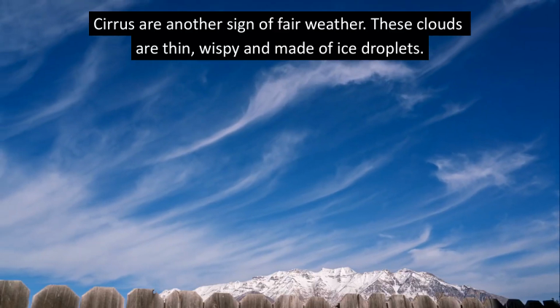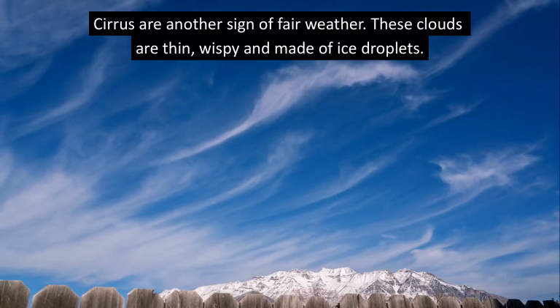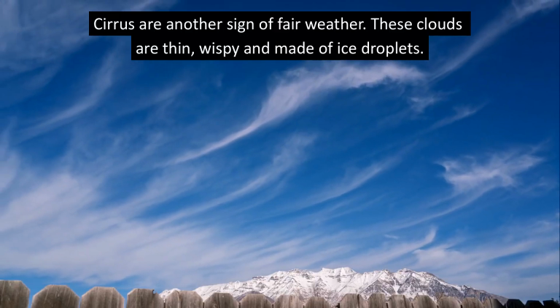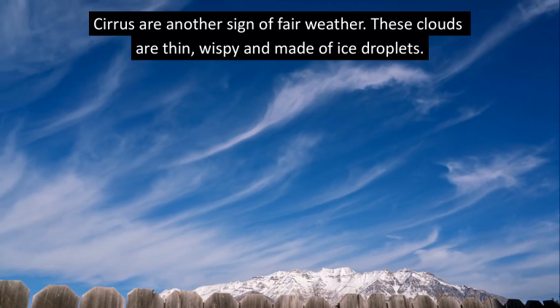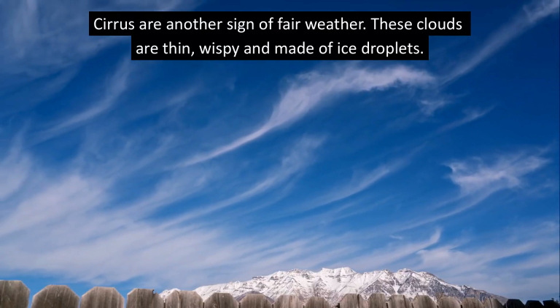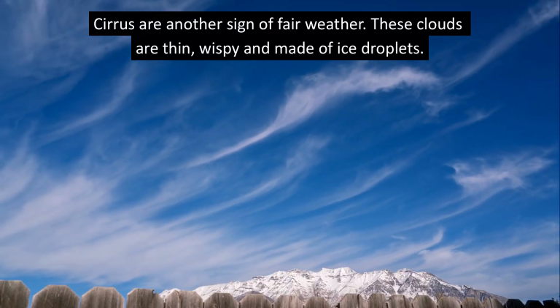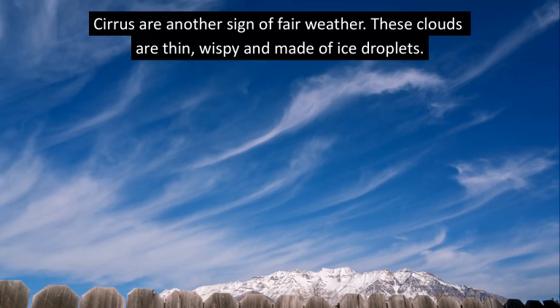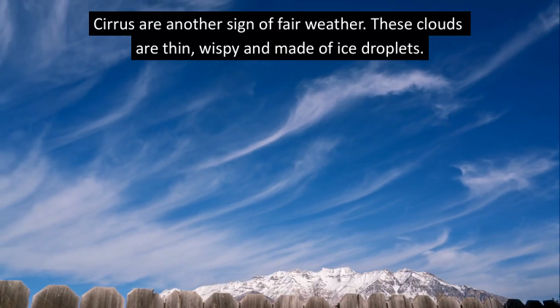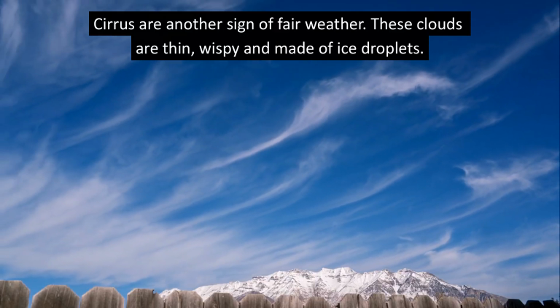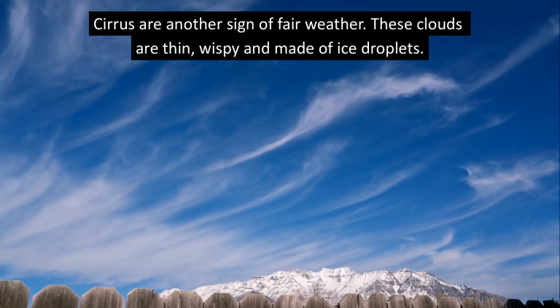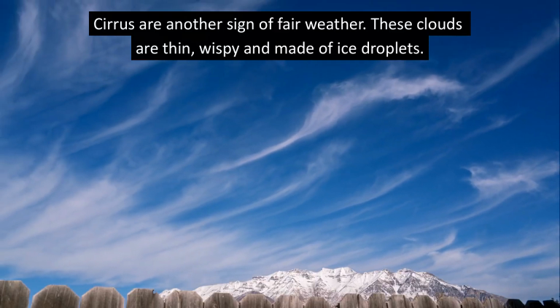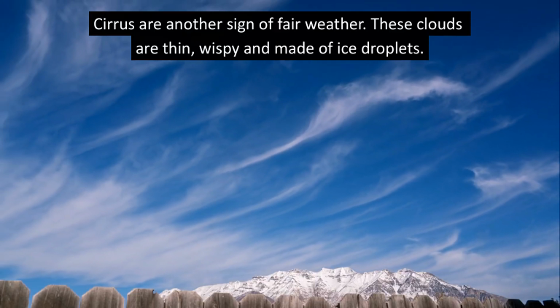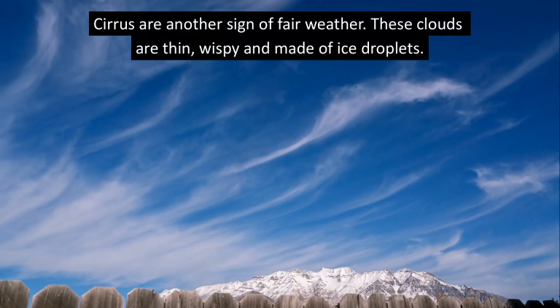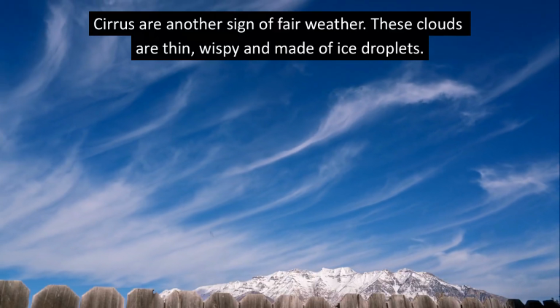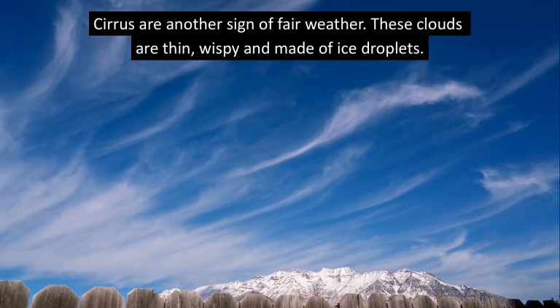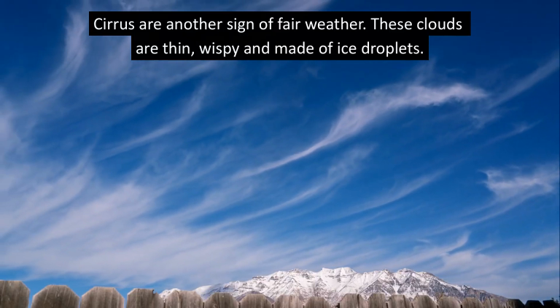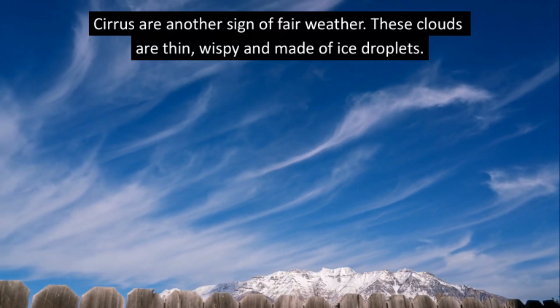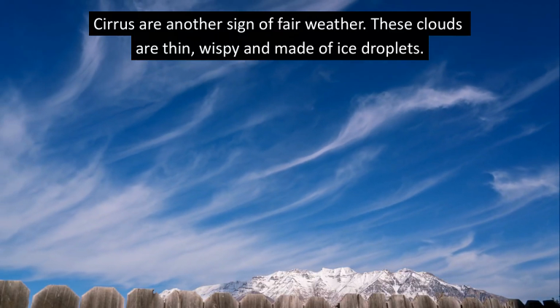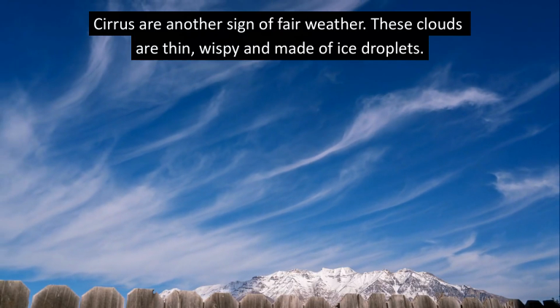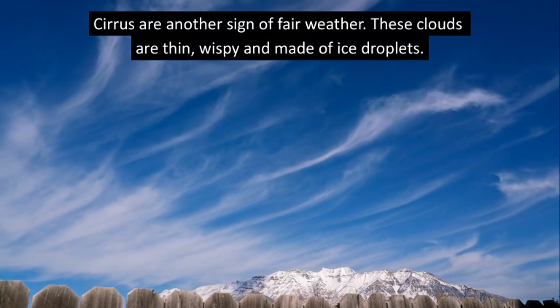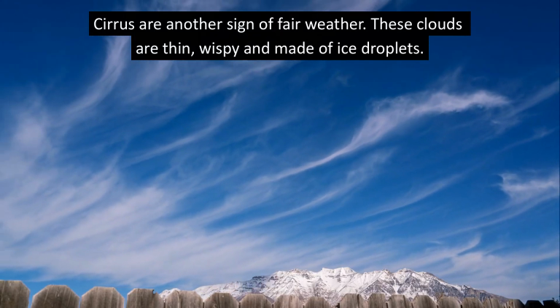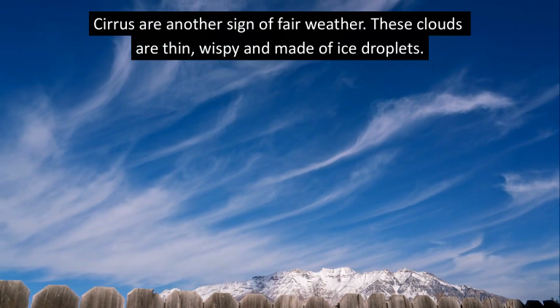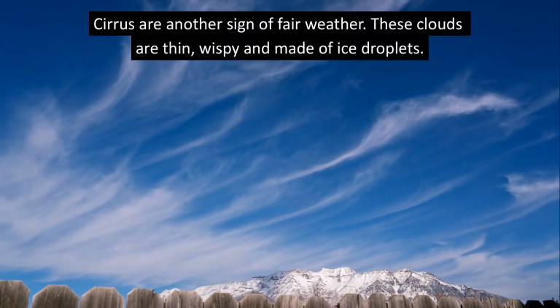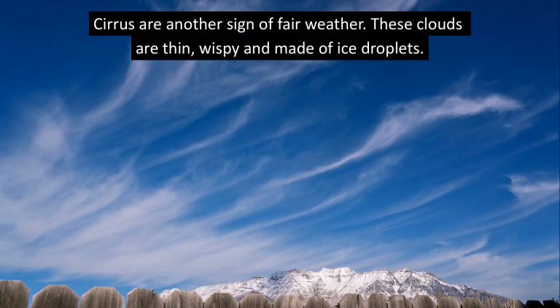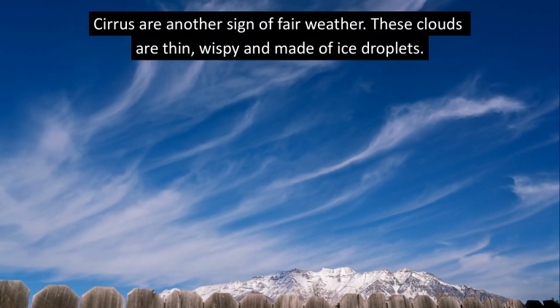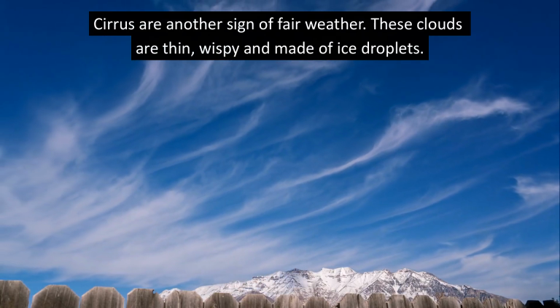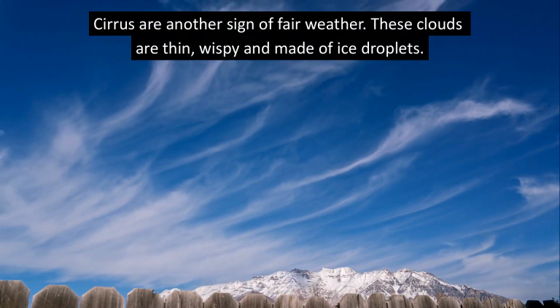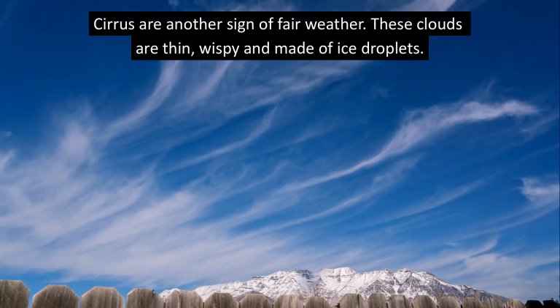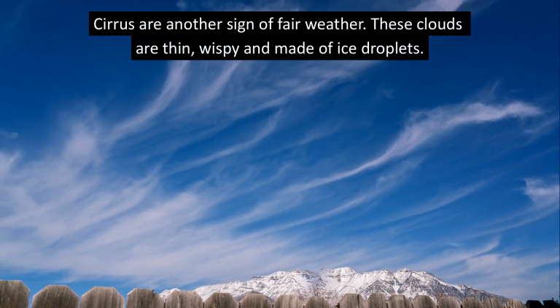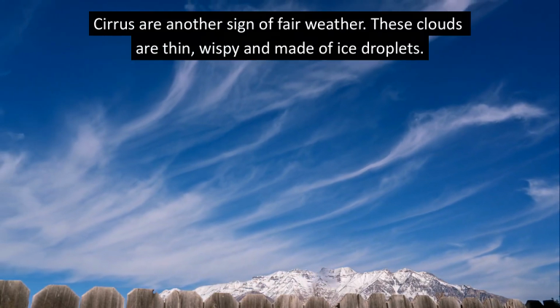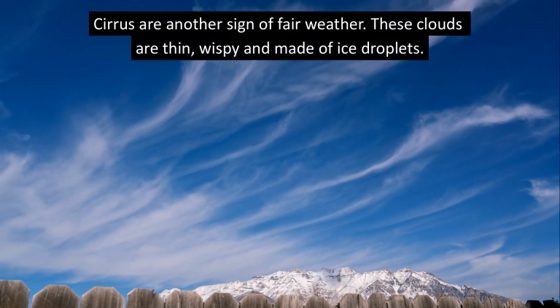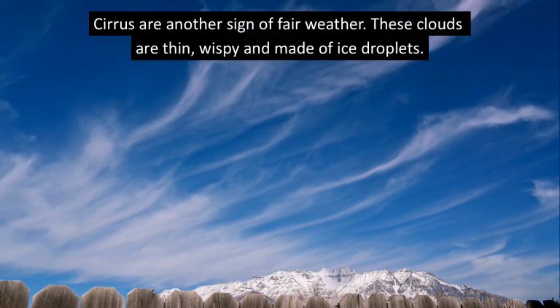Cirrus are another sign of fair weather. These clouds are thin, wispy, and made of ice droplets.